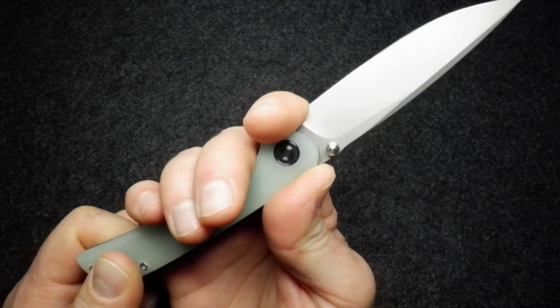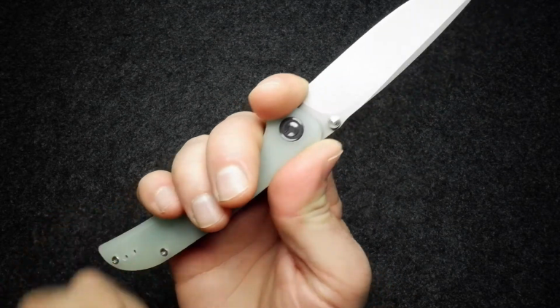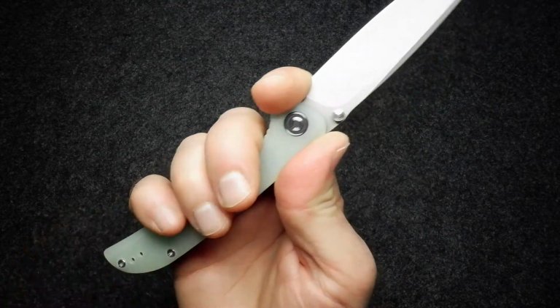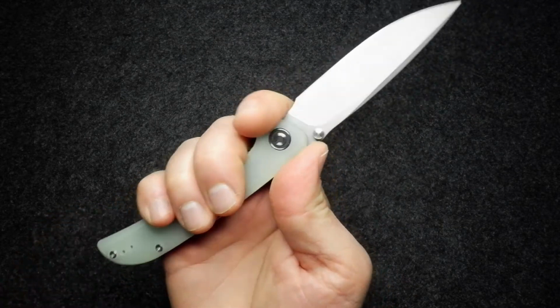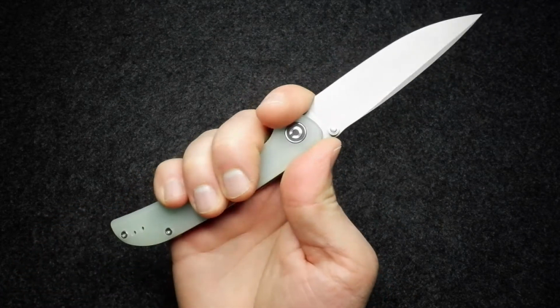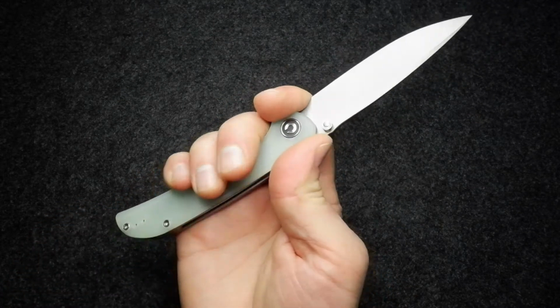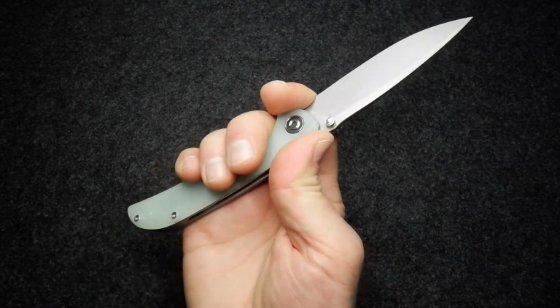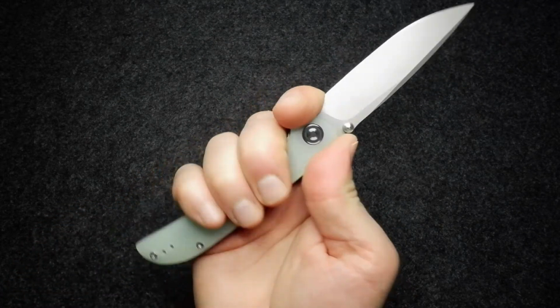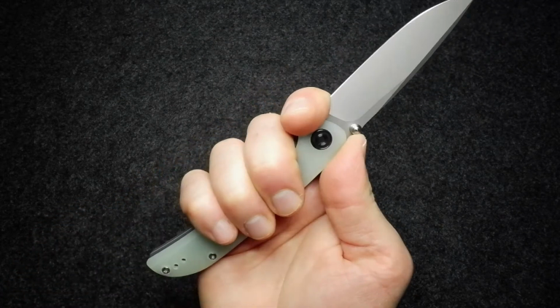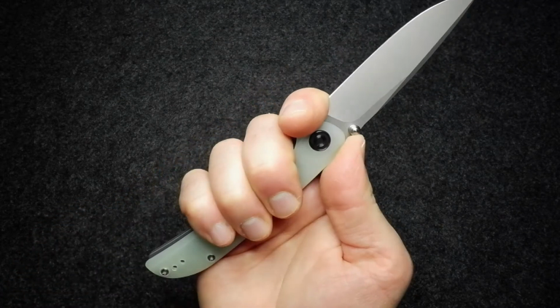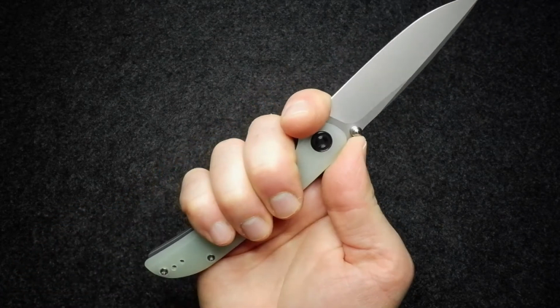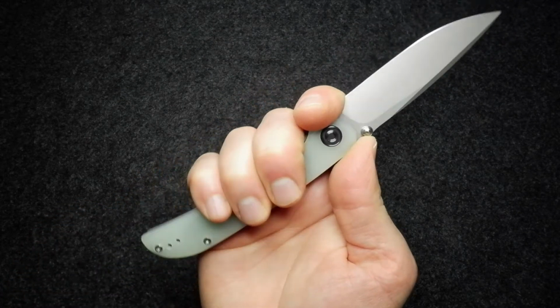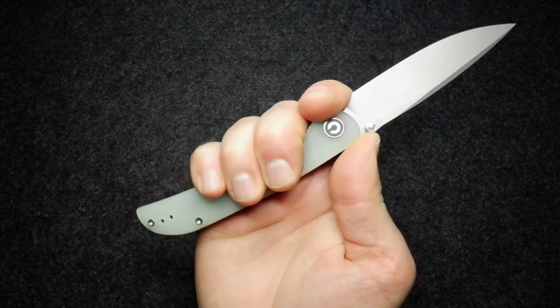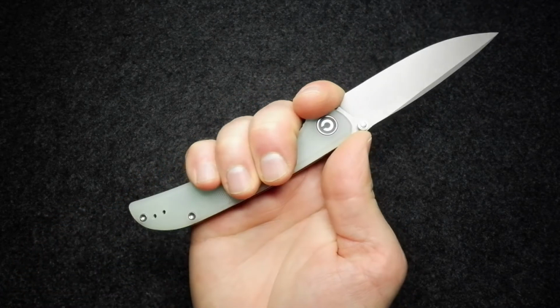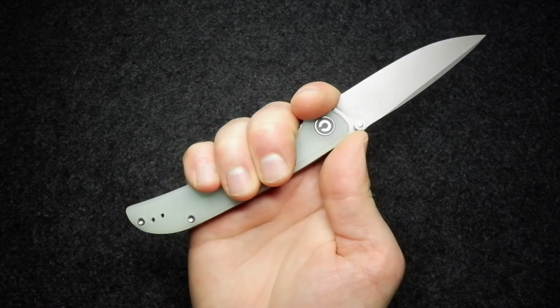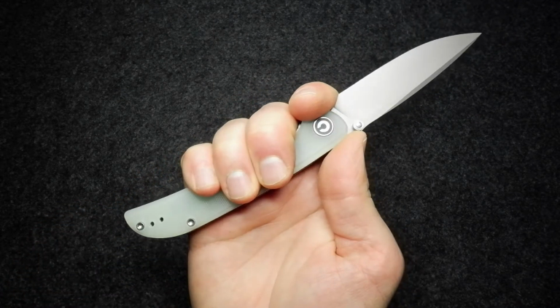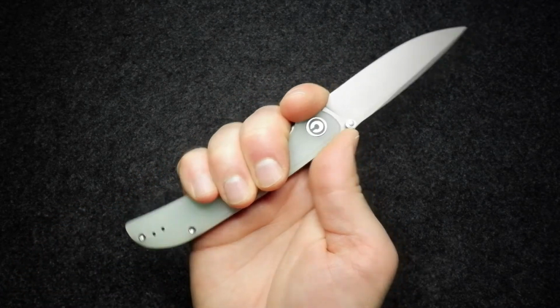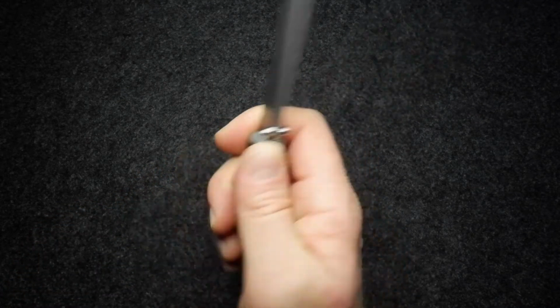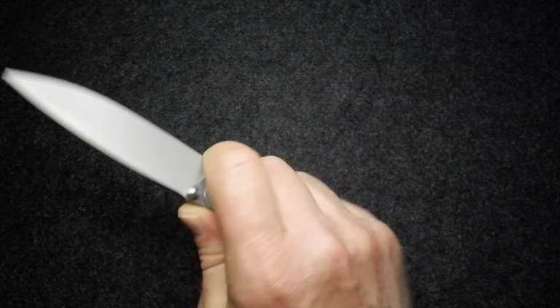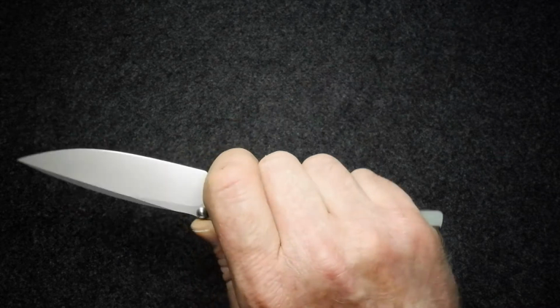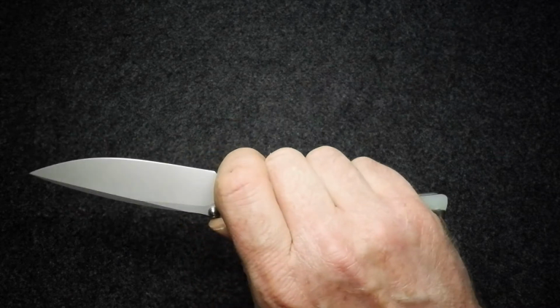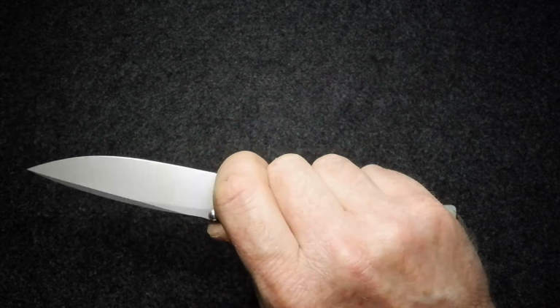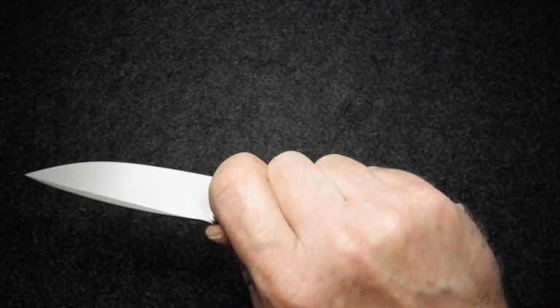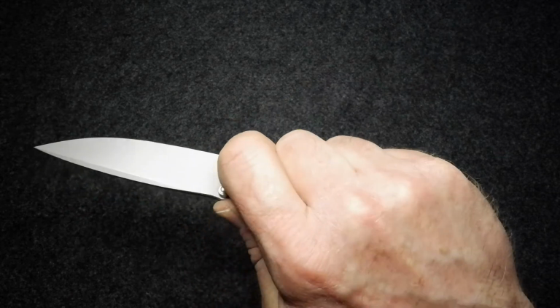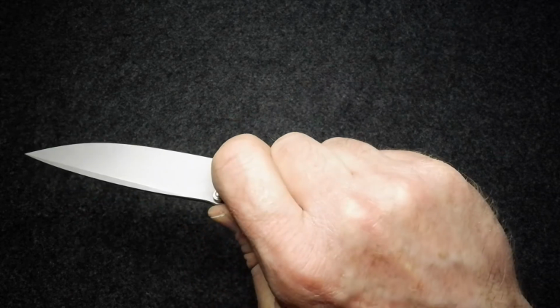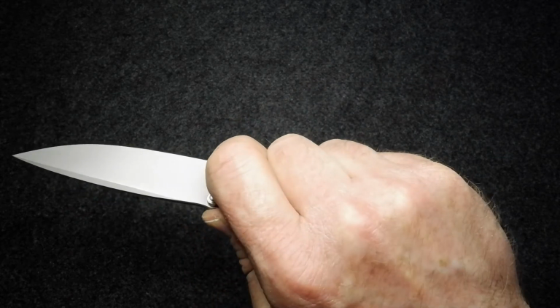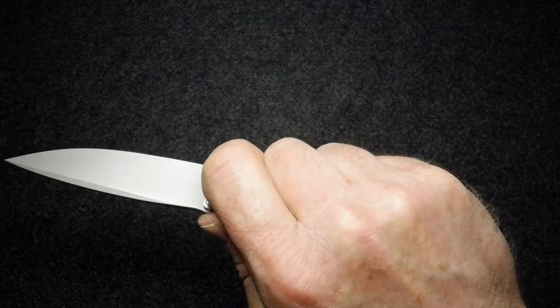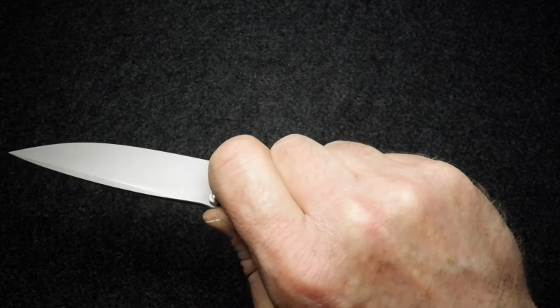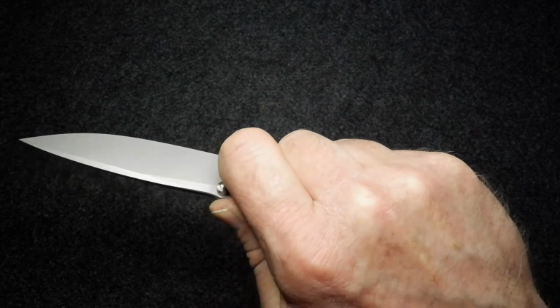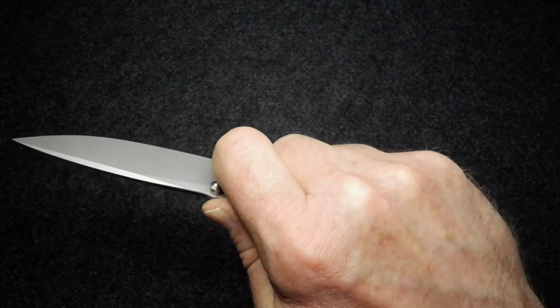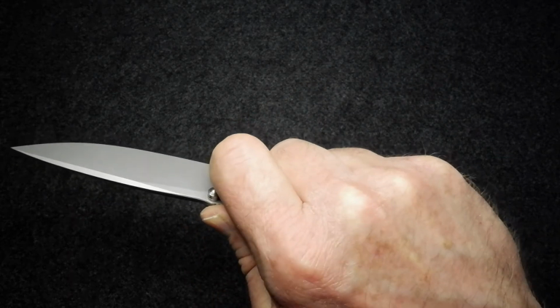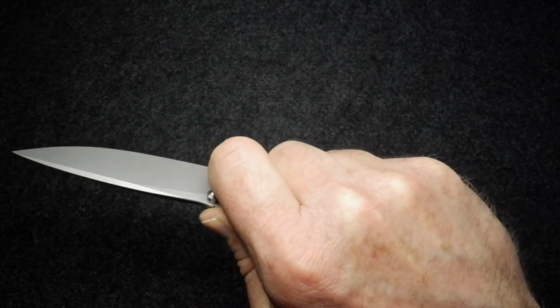In my medium-sized hands — I wear a large glove — I very easily and comfortably get onto this knife with space to spare, so even bigger hands are going to fit comfortably. I also mentioned the sharpening choil acts as a forward finger choil as well: choking up on the blade, that's very comfortable too.